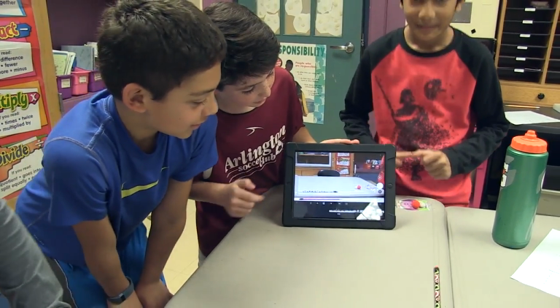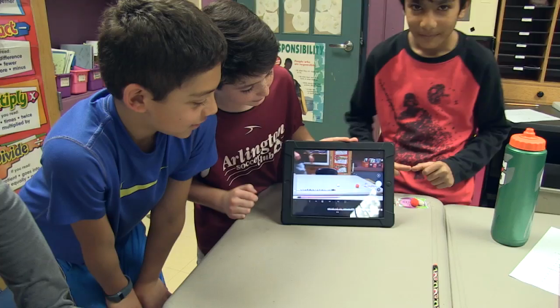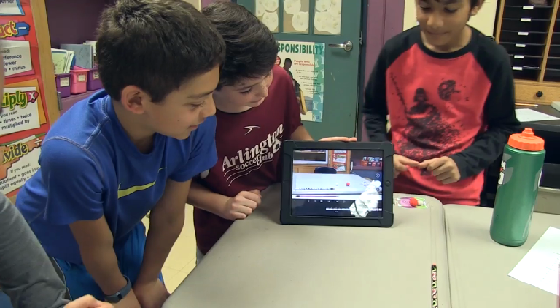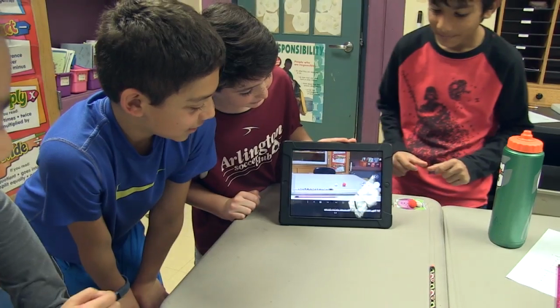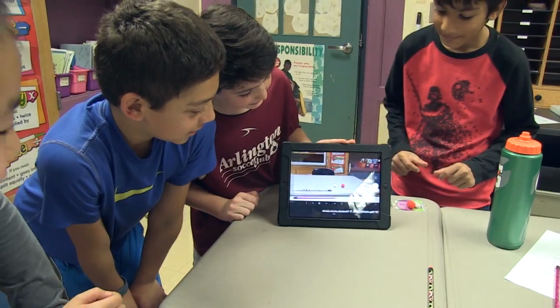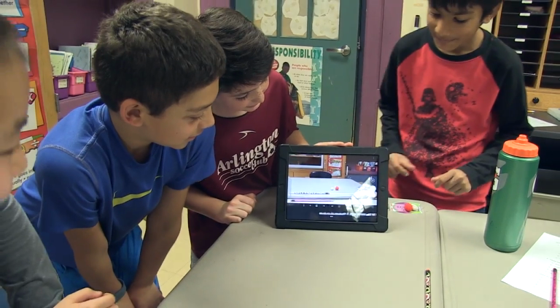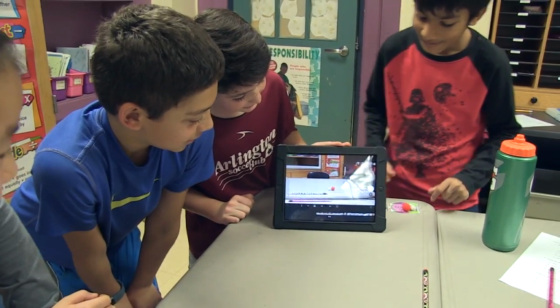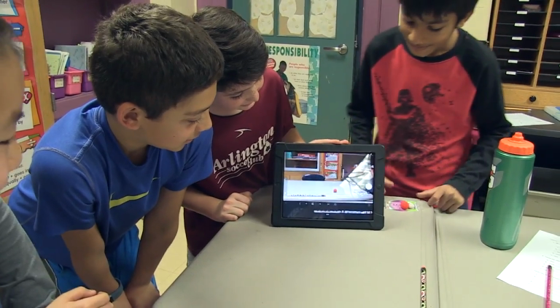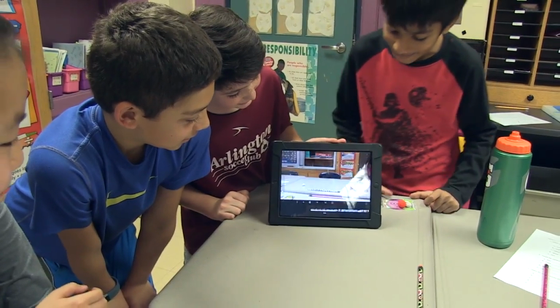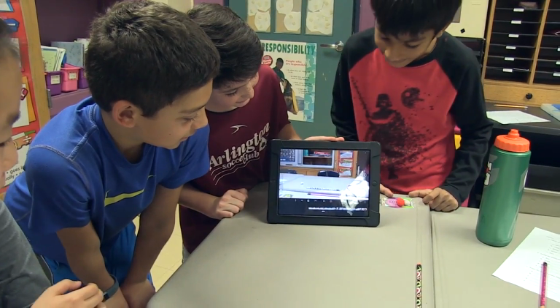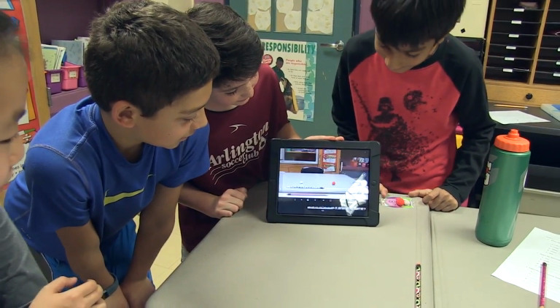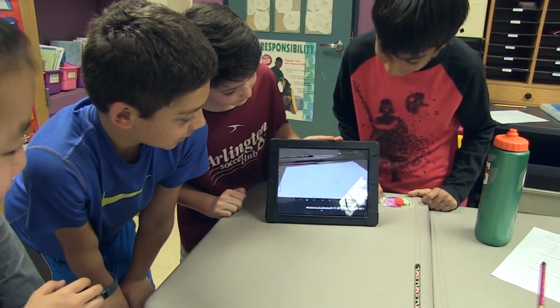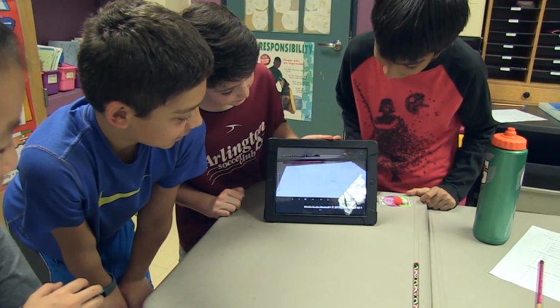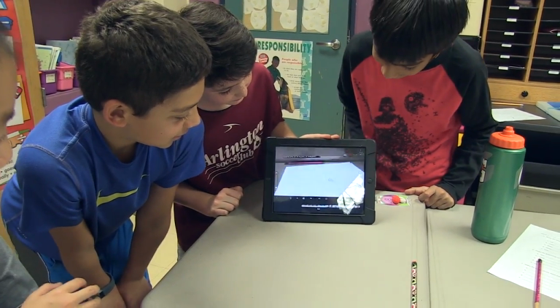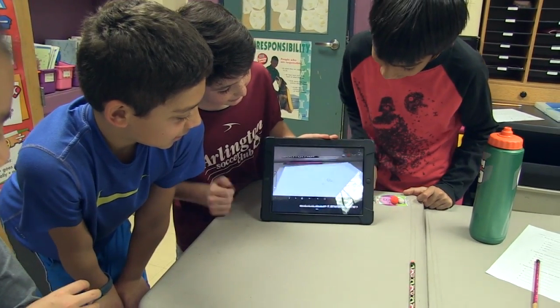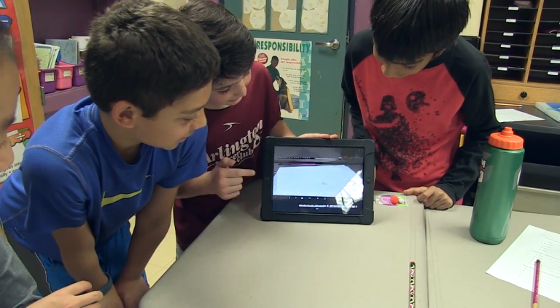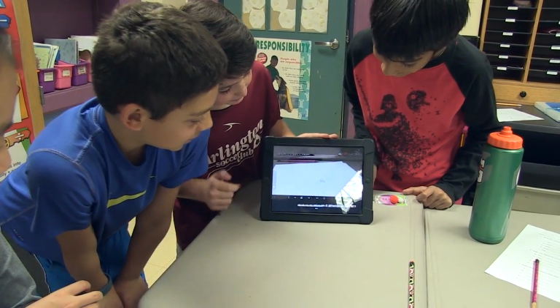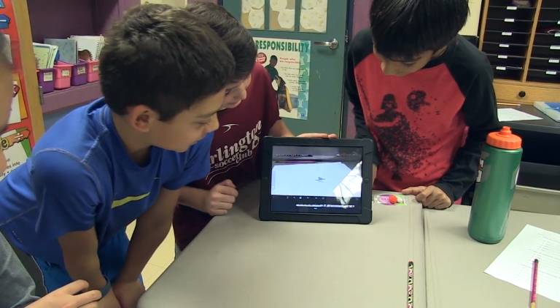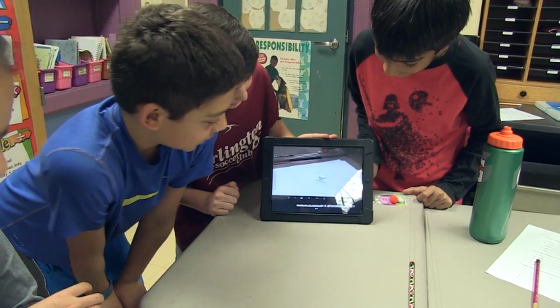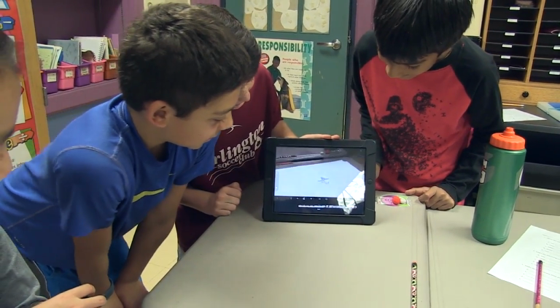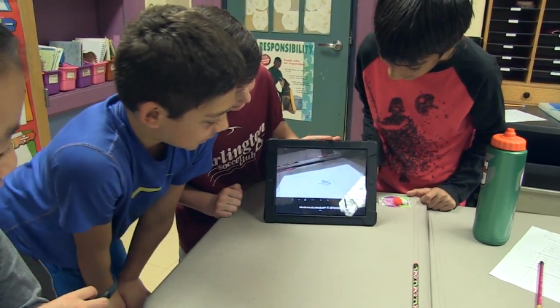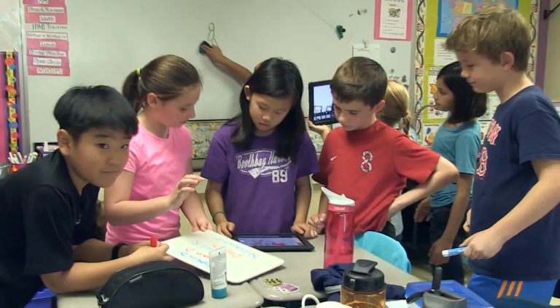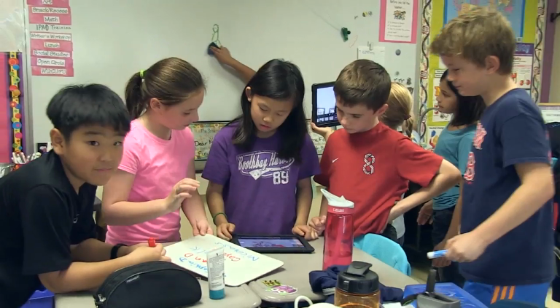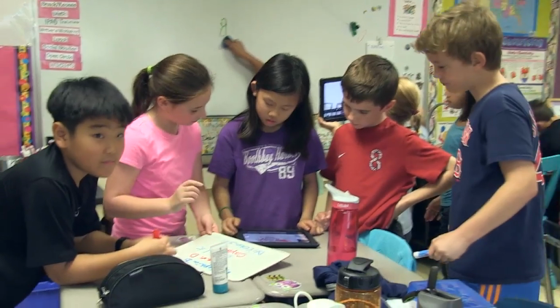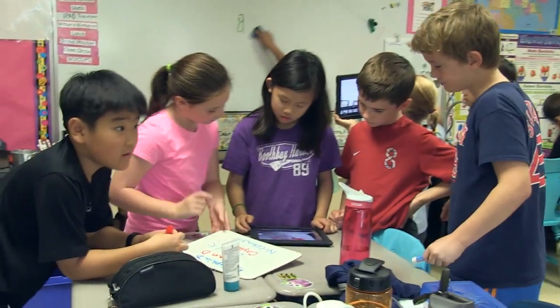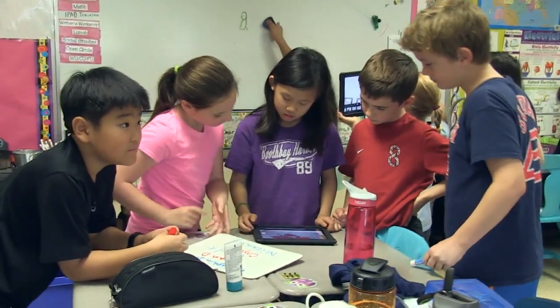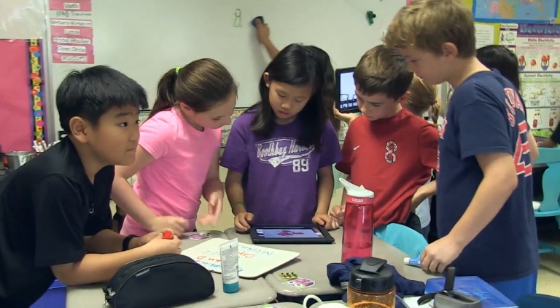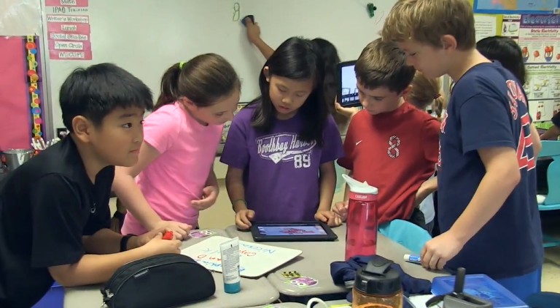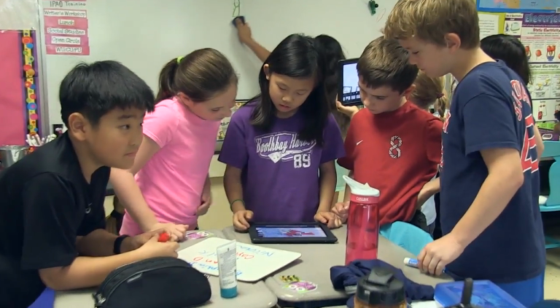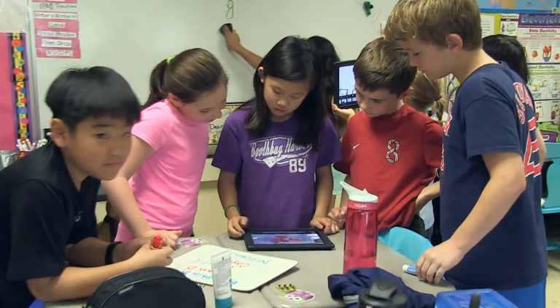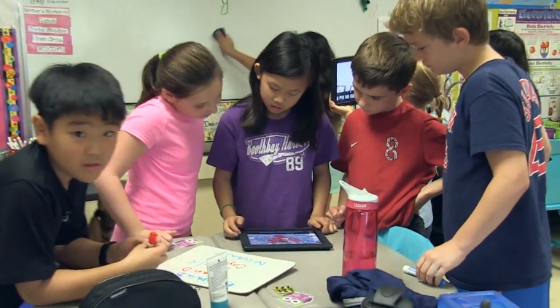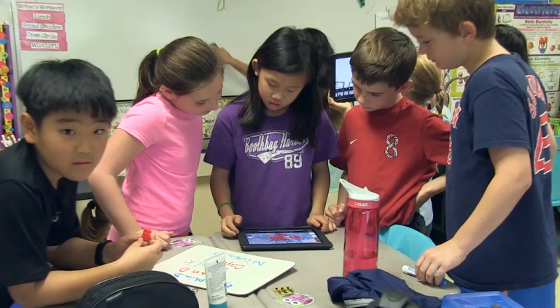At the end of the lesson, the students were excited to download the app and try it on their own time outside of the classroom.